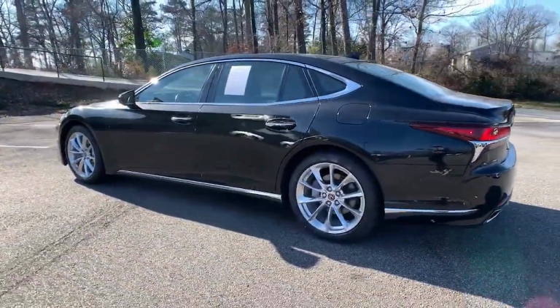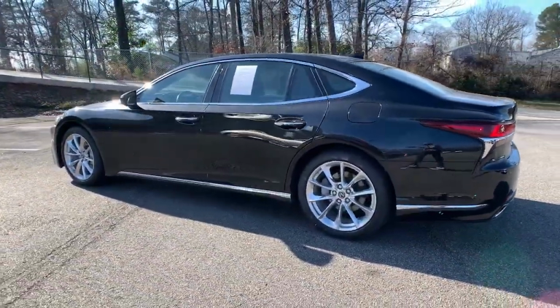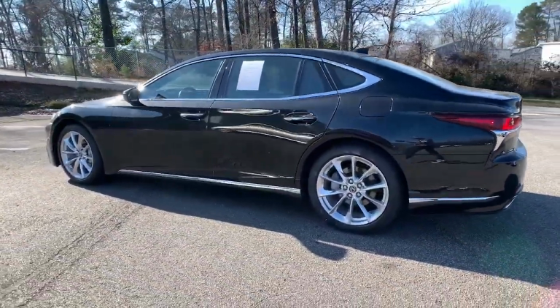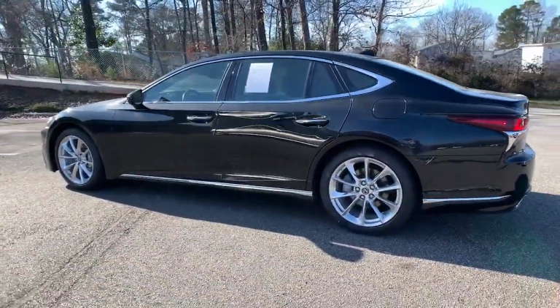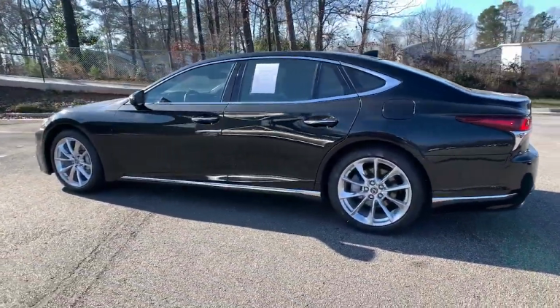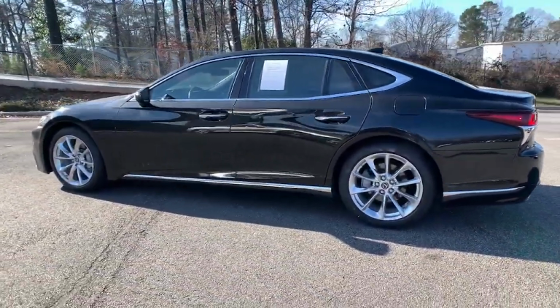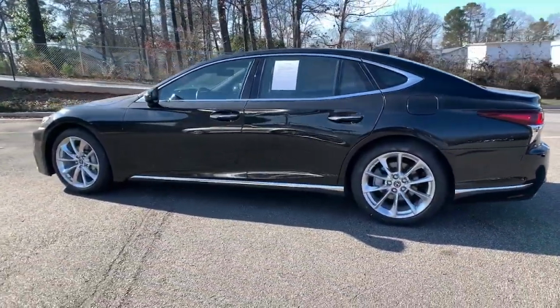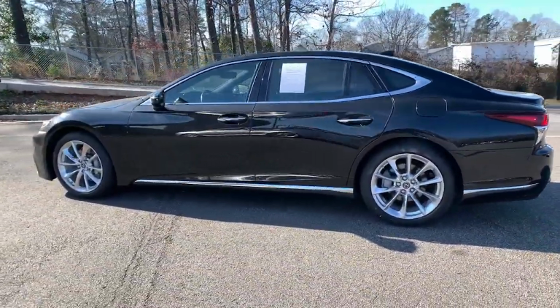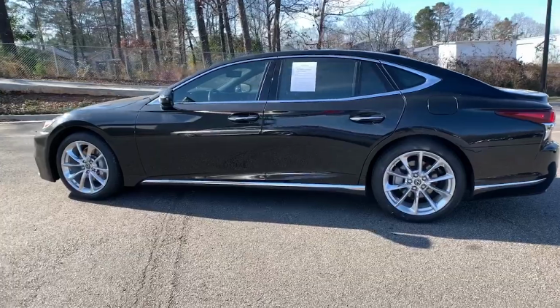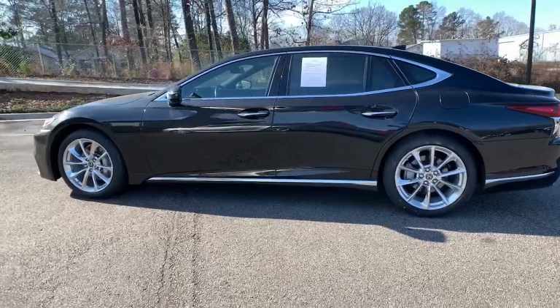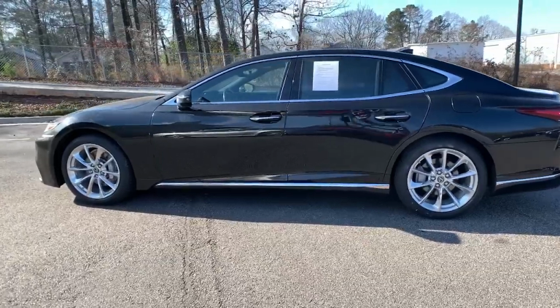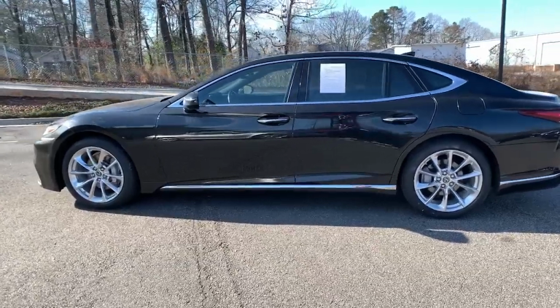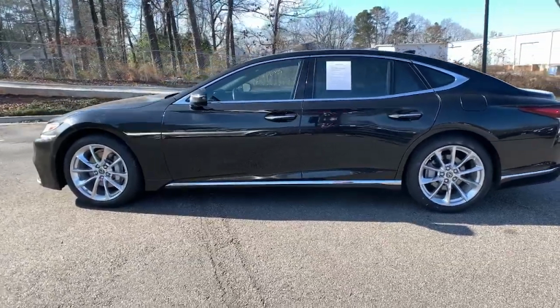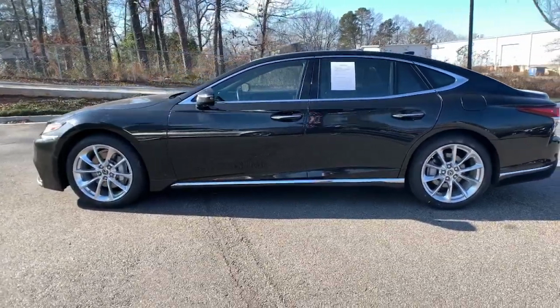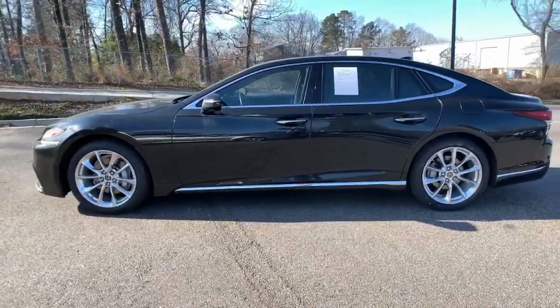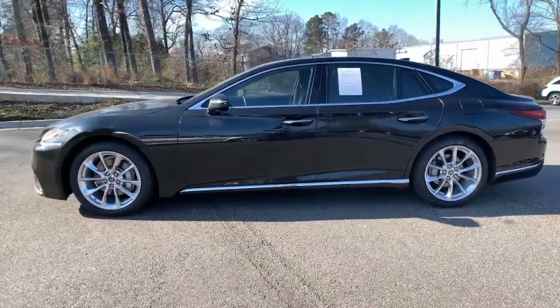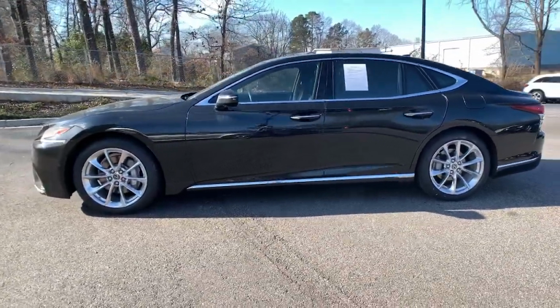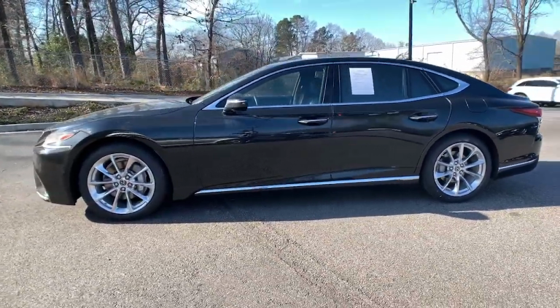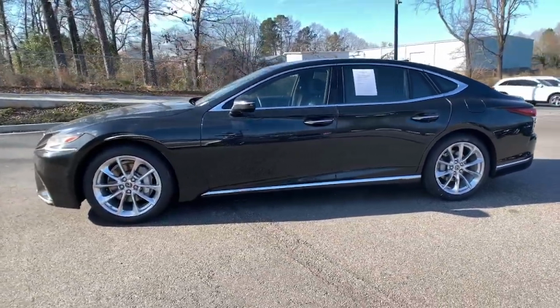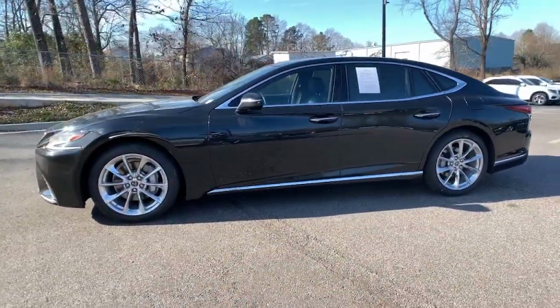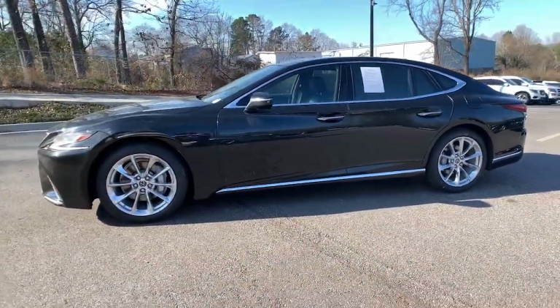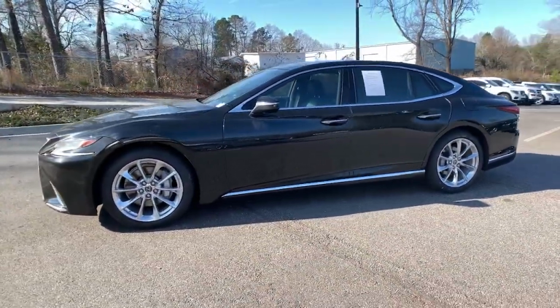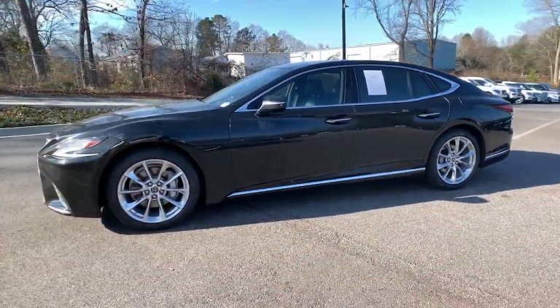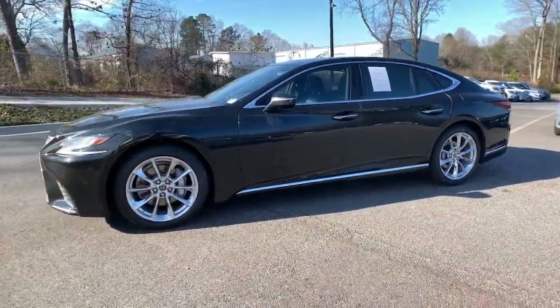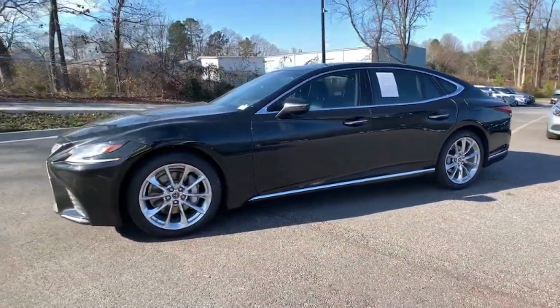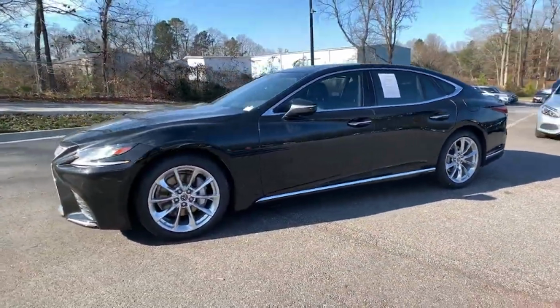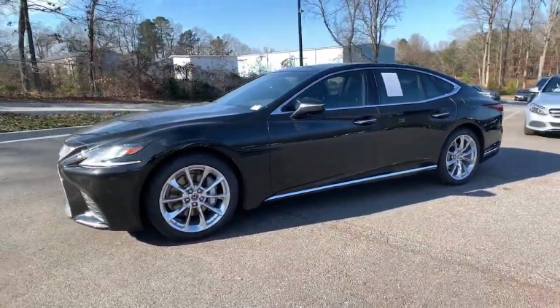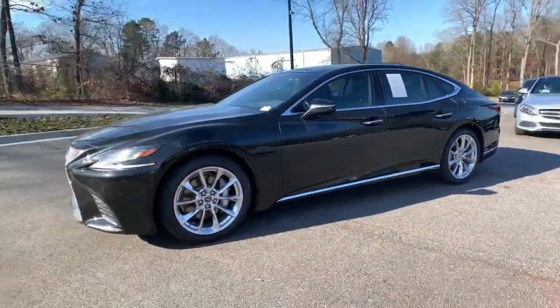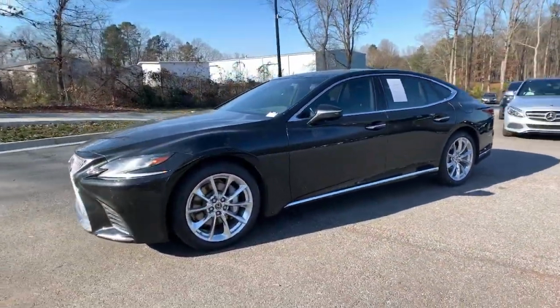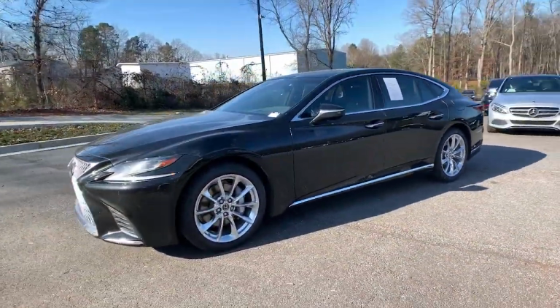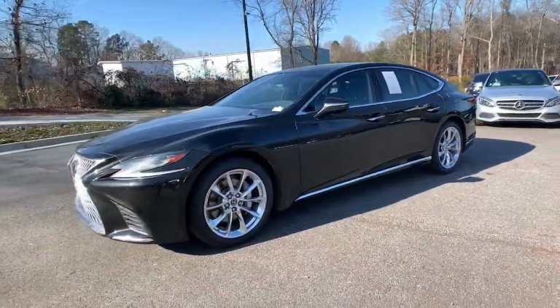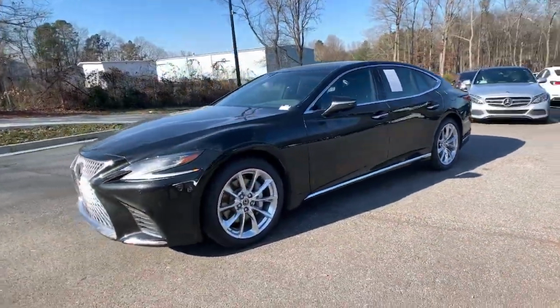Powerful performance, meticulous craftsmanship, and superb comfort are yours in this stunning sedan.